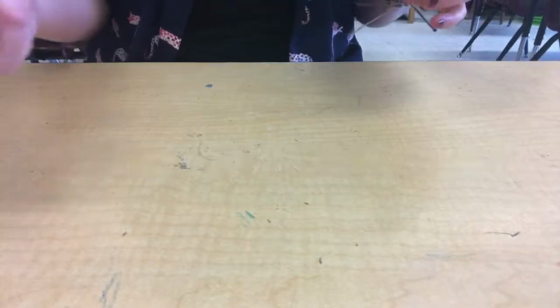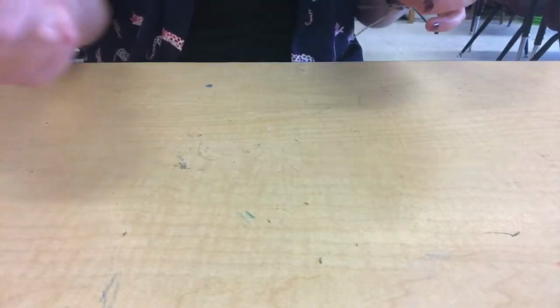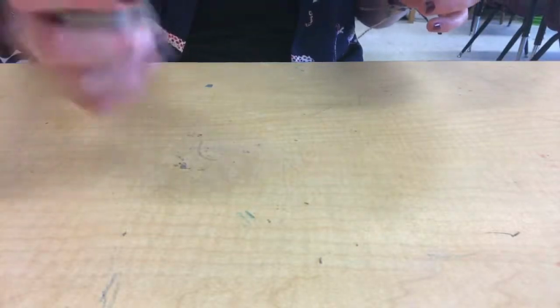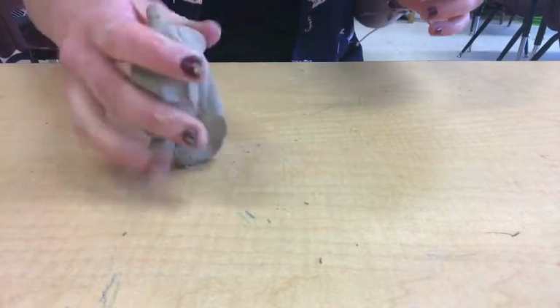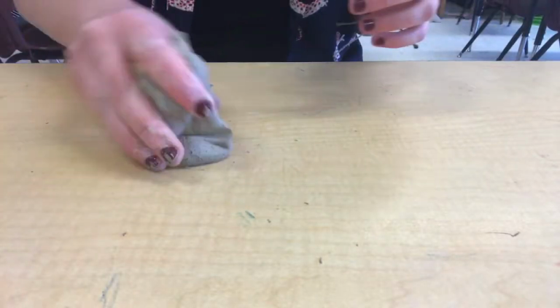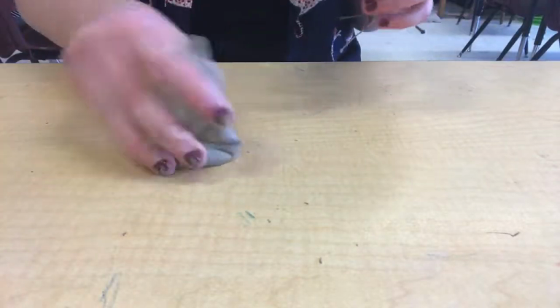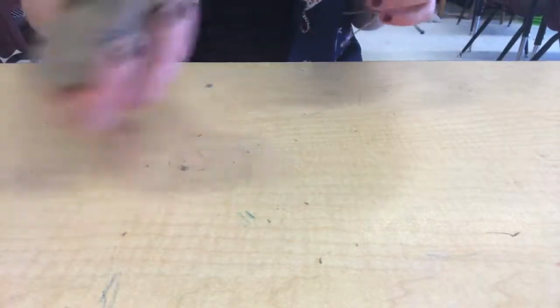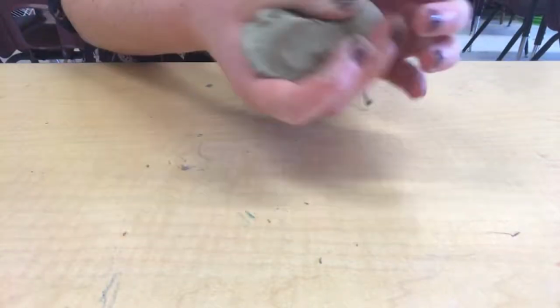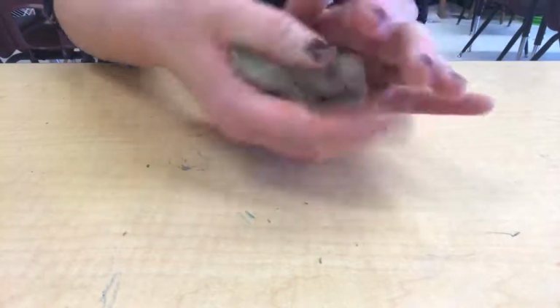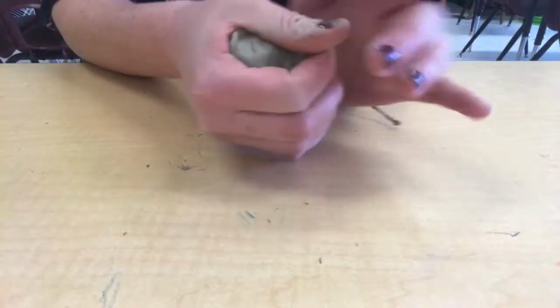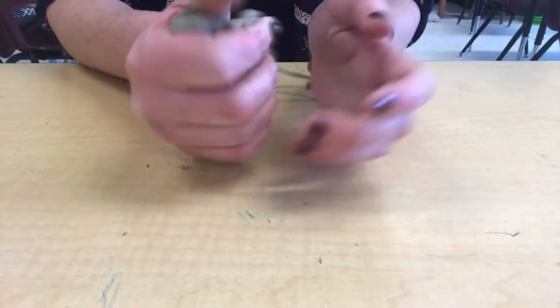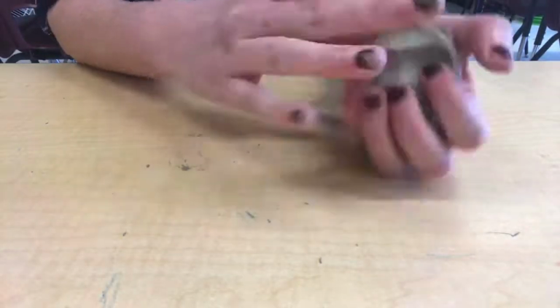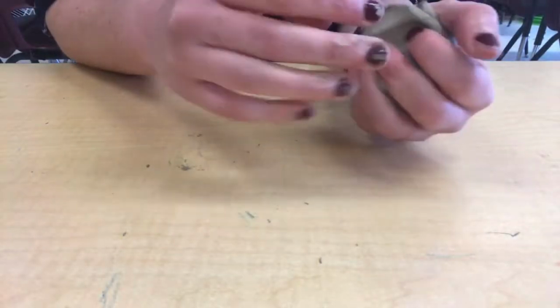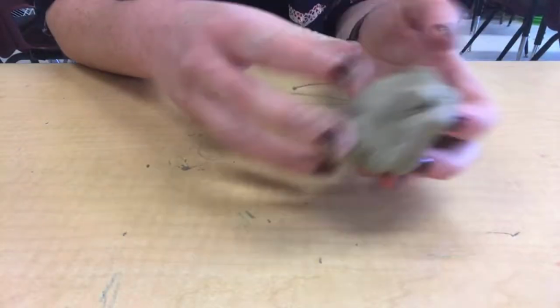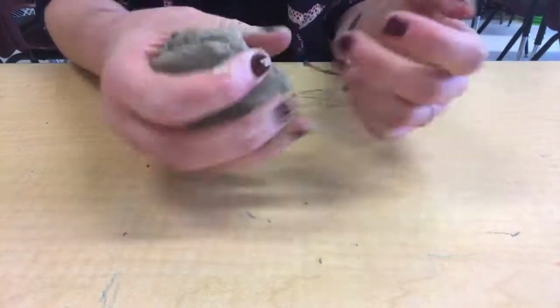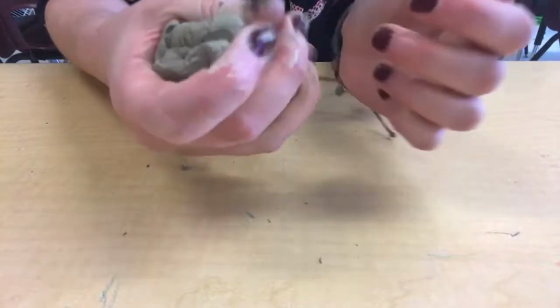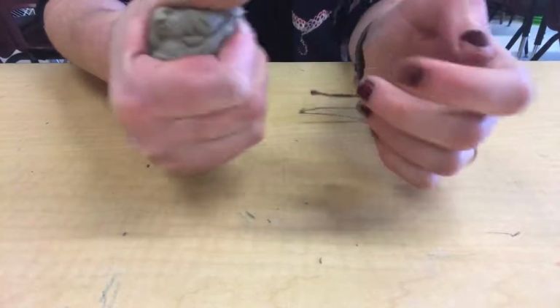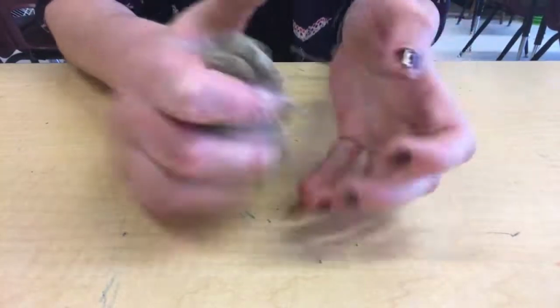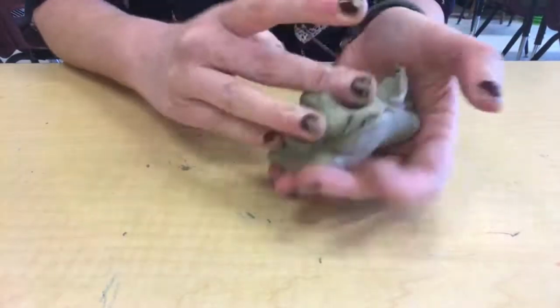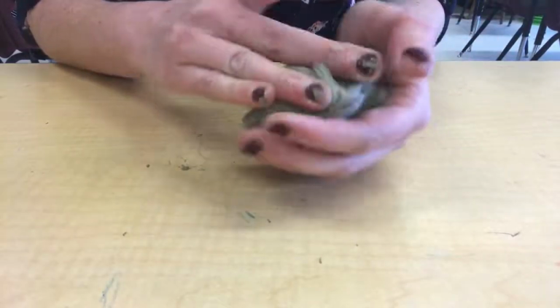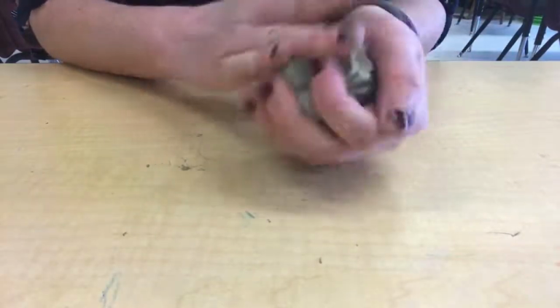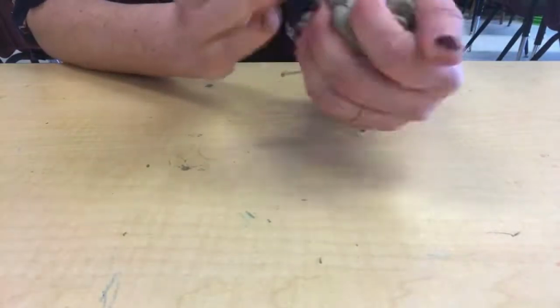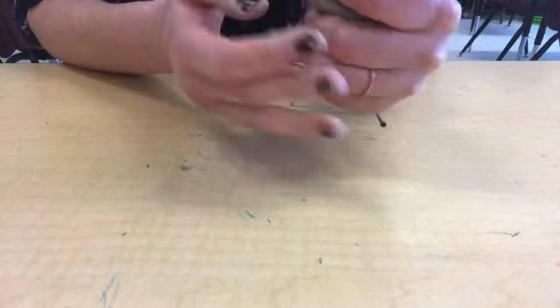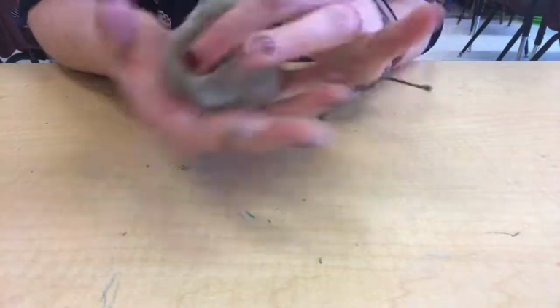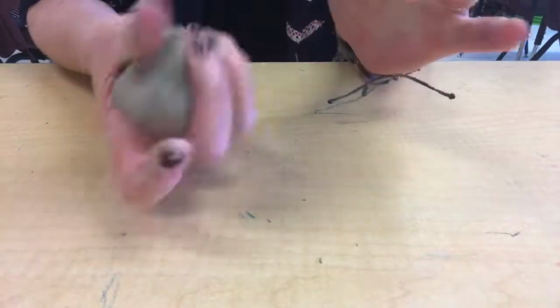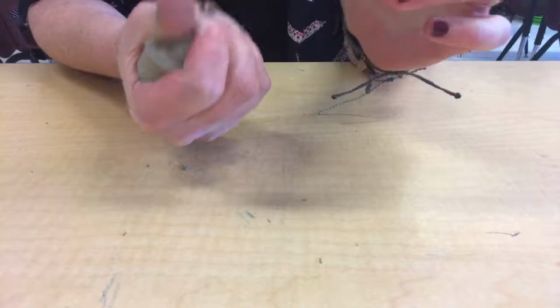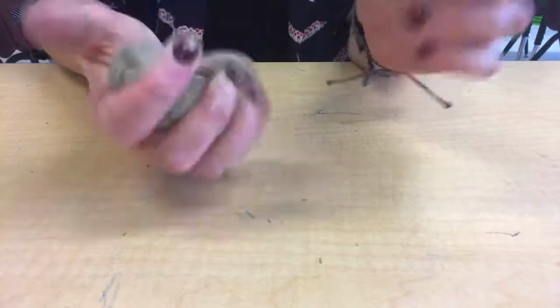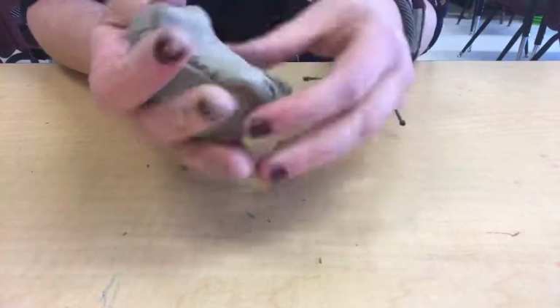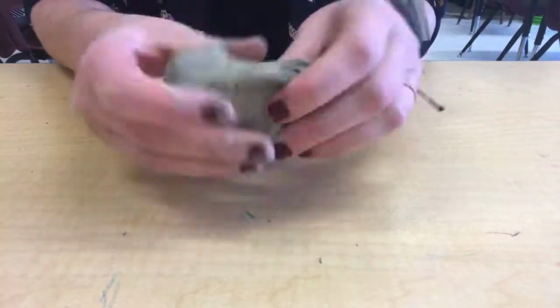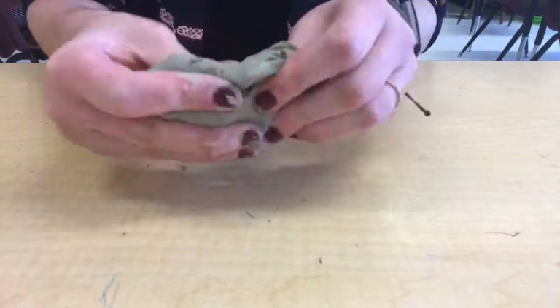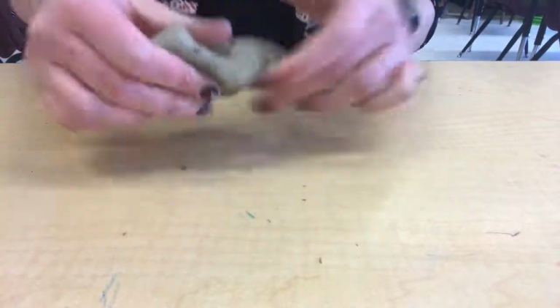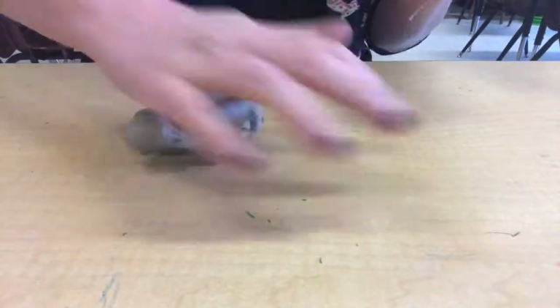First you'll want to squeeze your clay to warm it up. Once you've done that, our first clay technique is something called wedging.